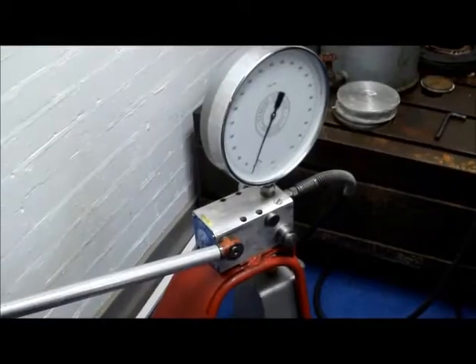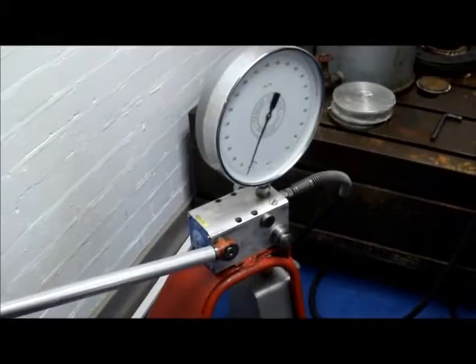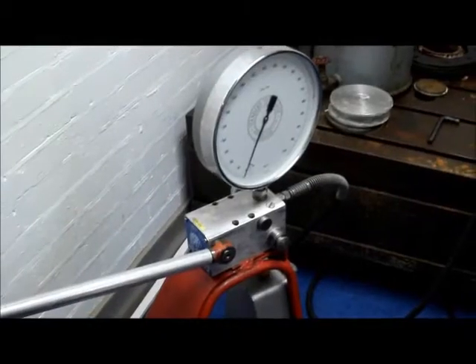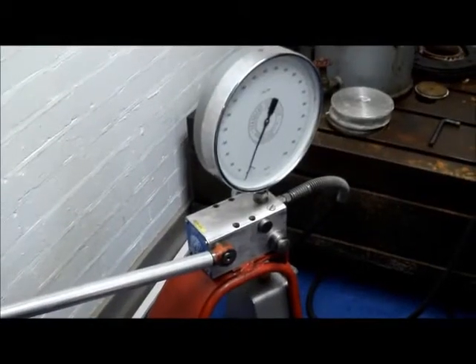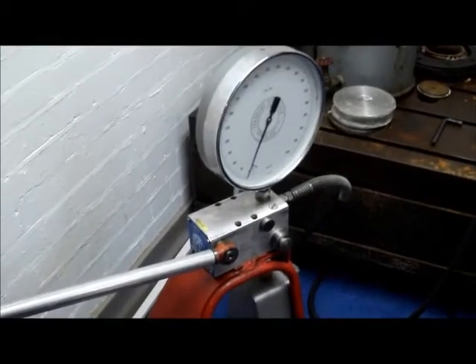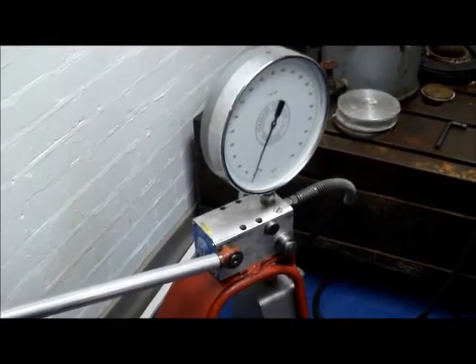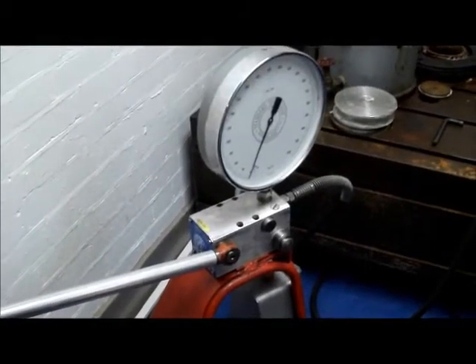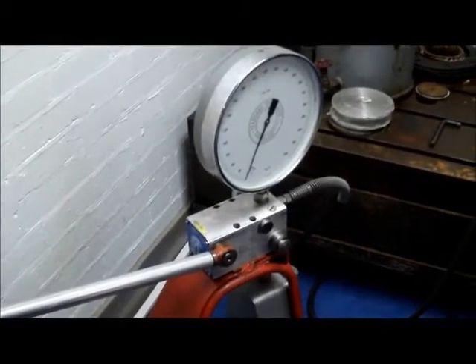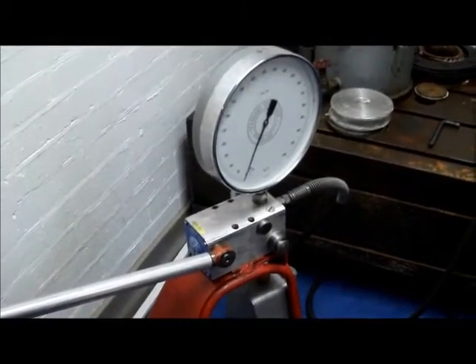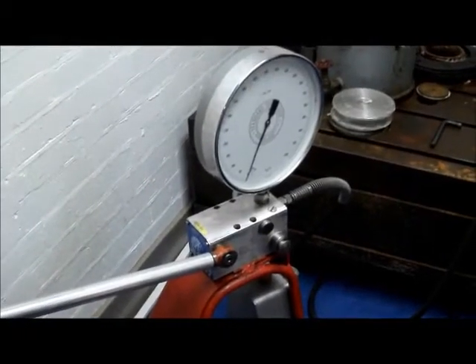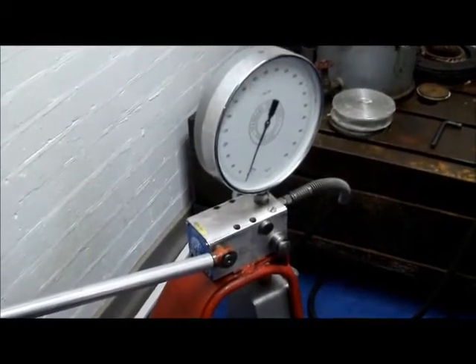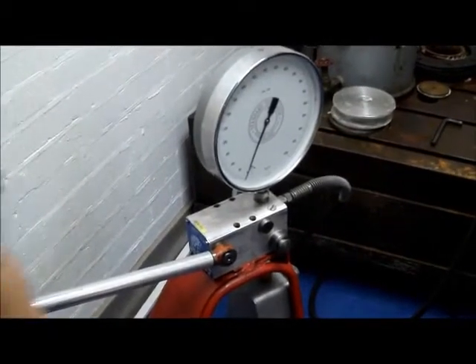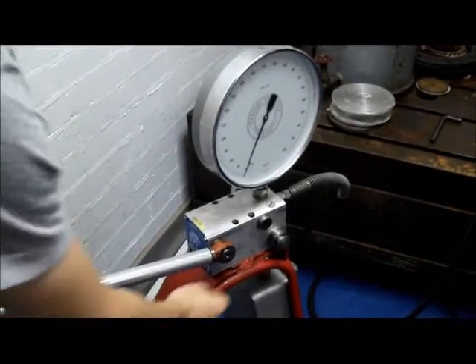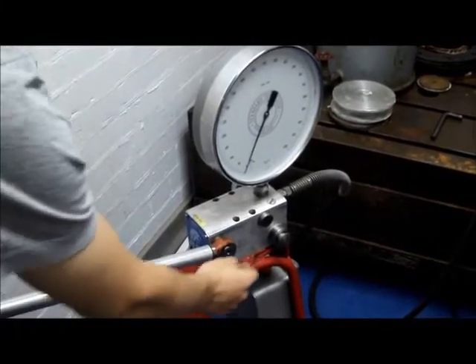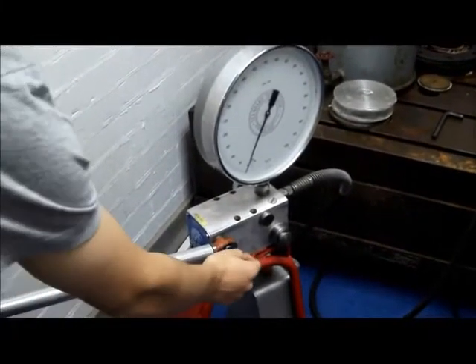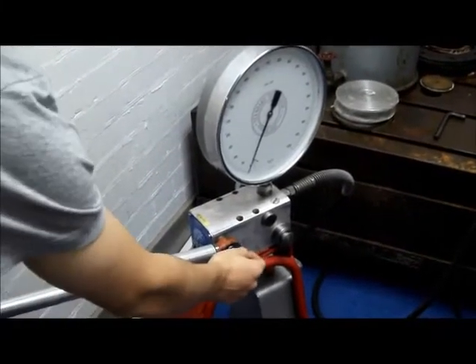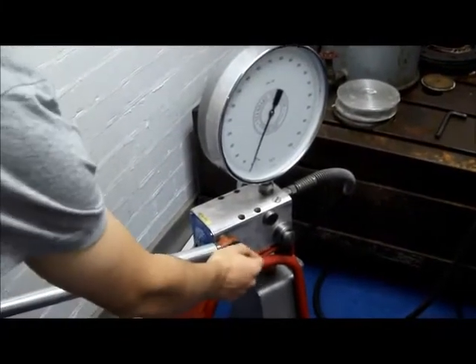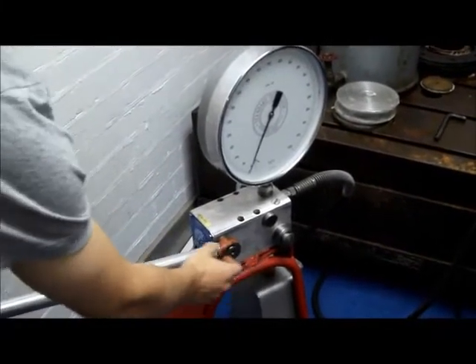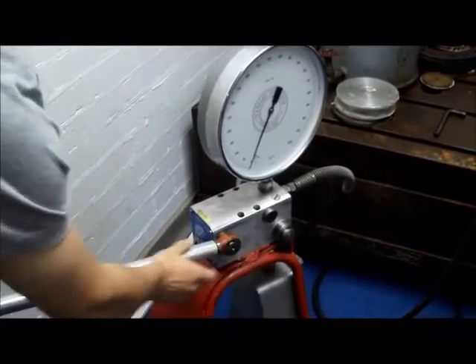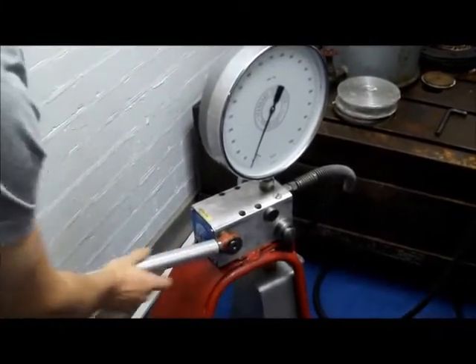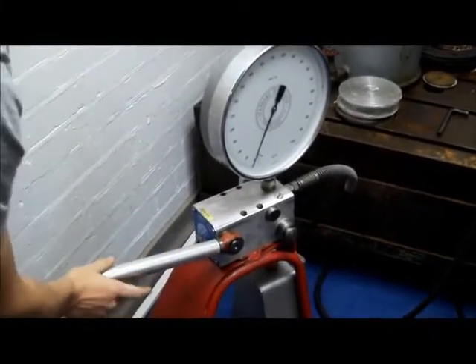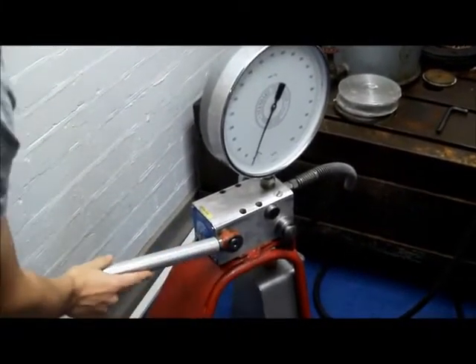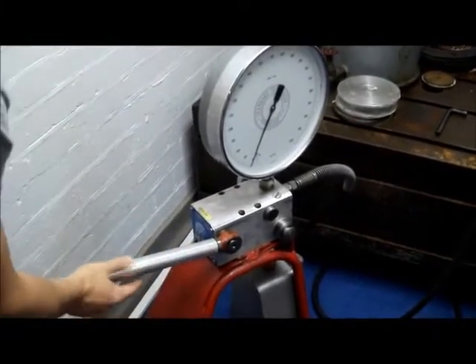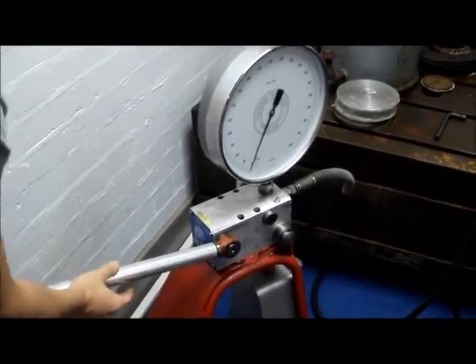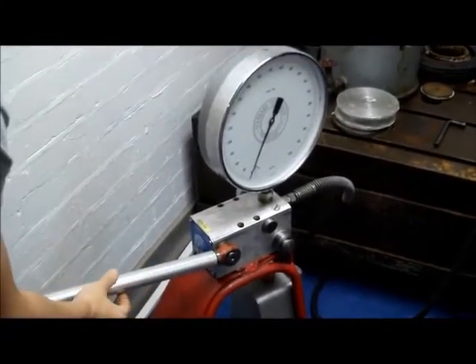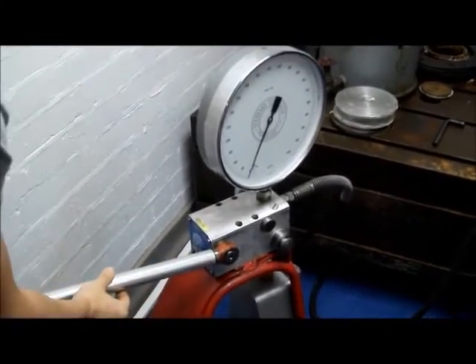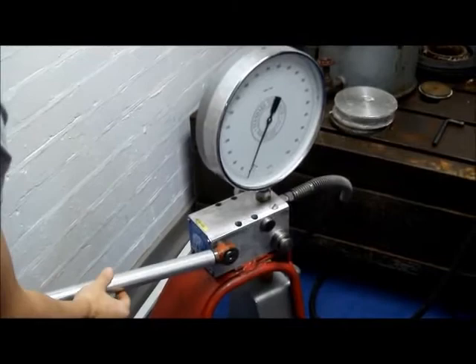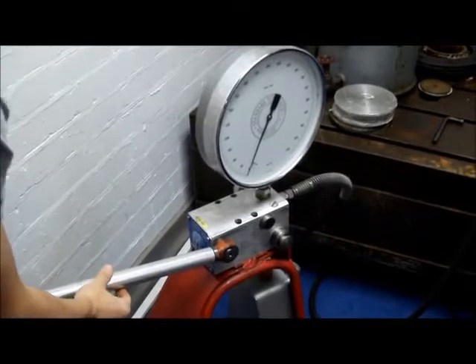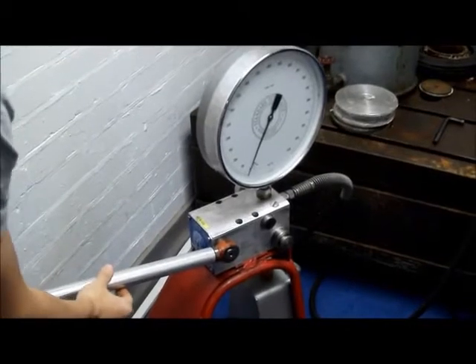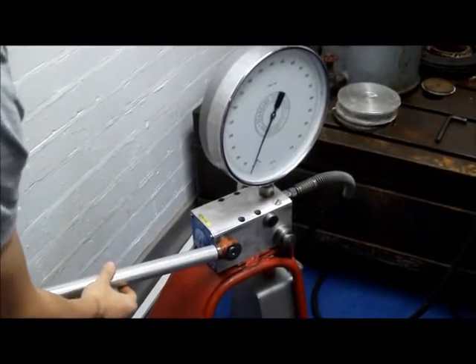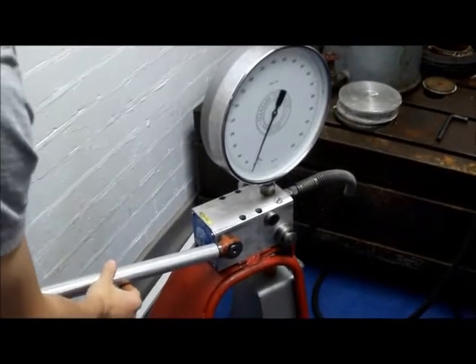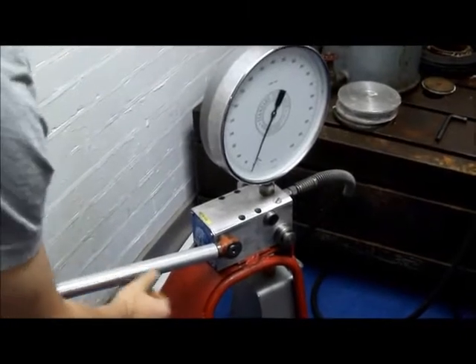High pressure, low volume didn't work, so we have high volume, low pressure.